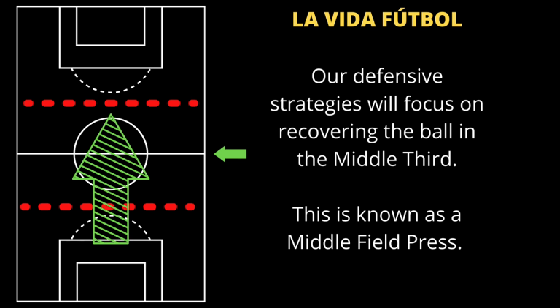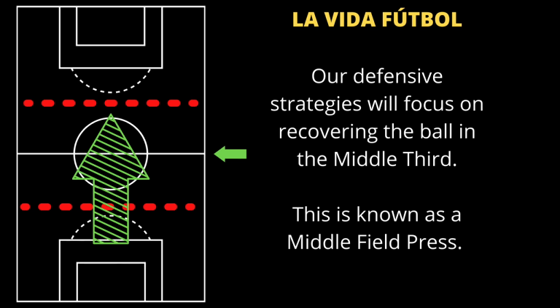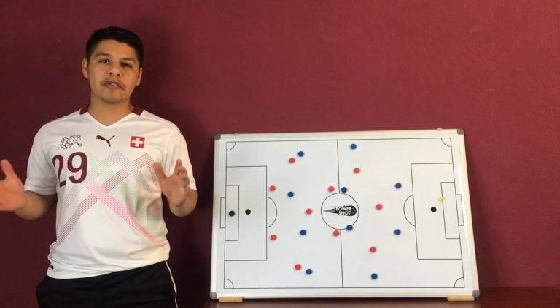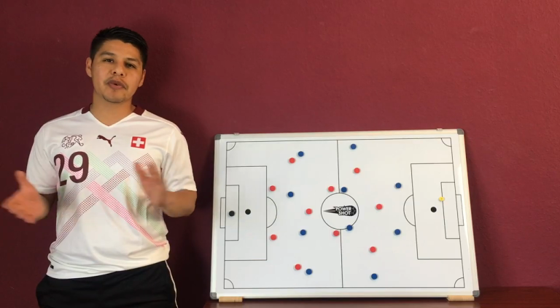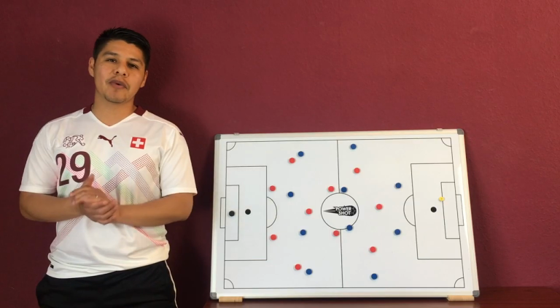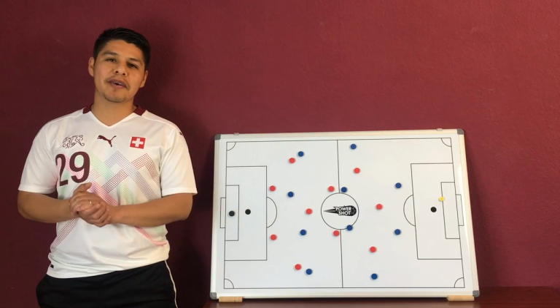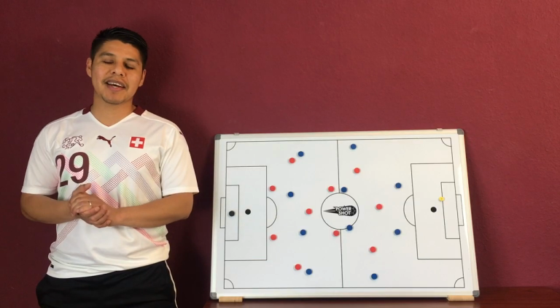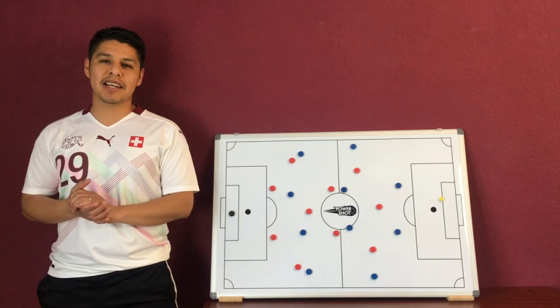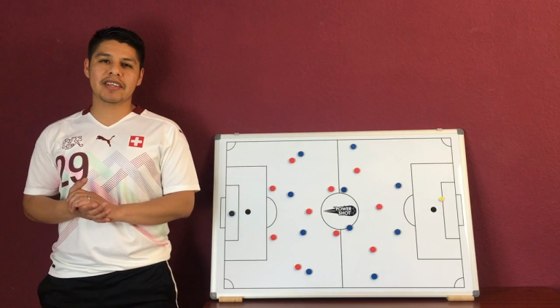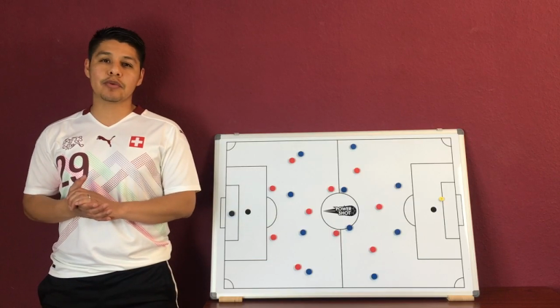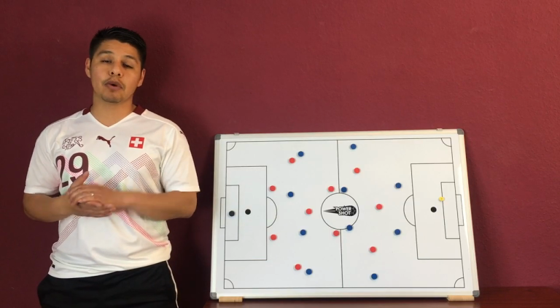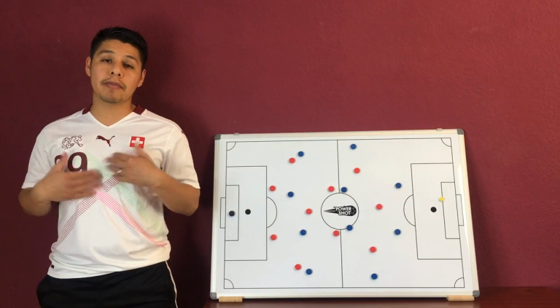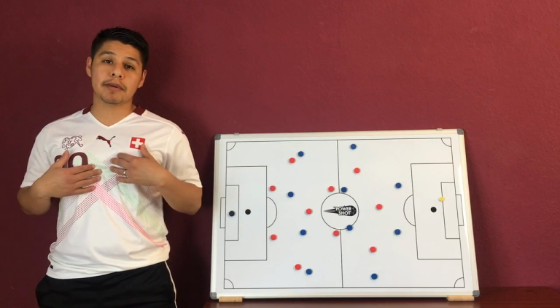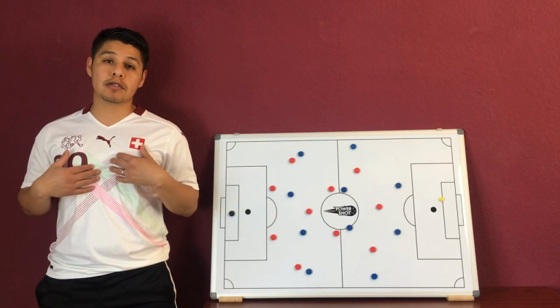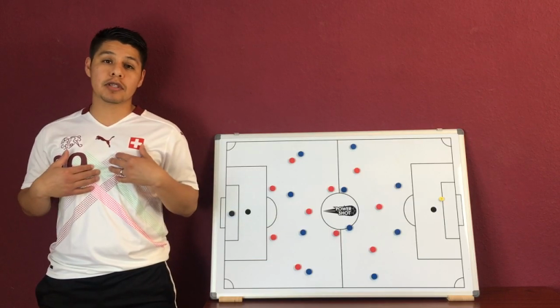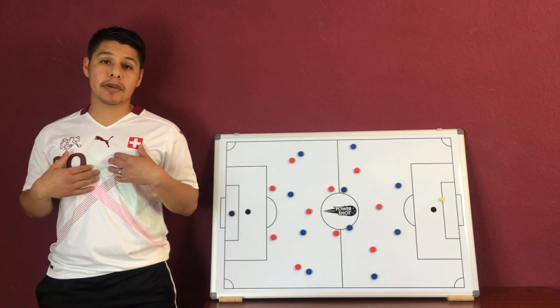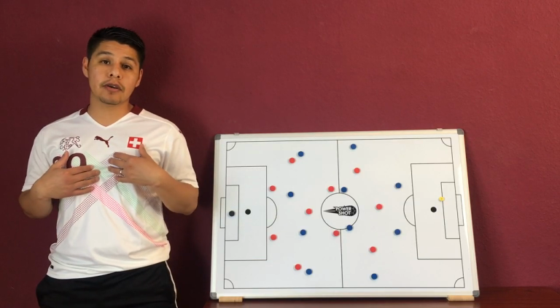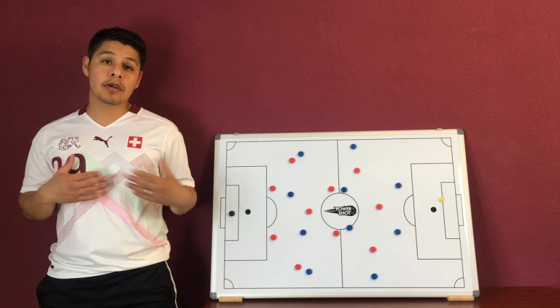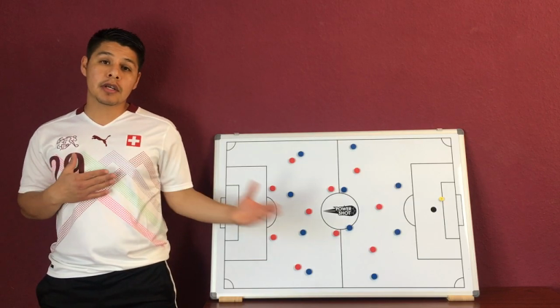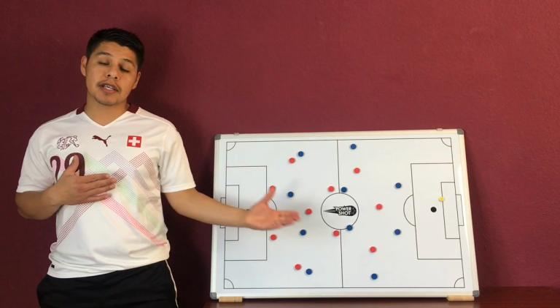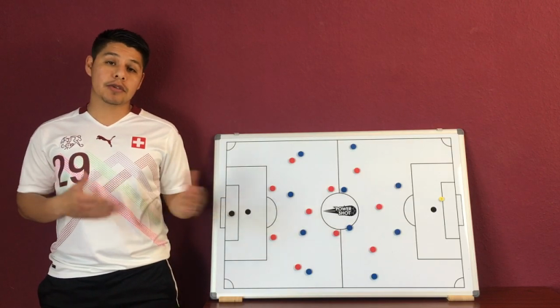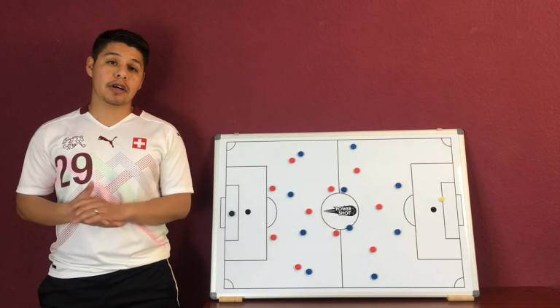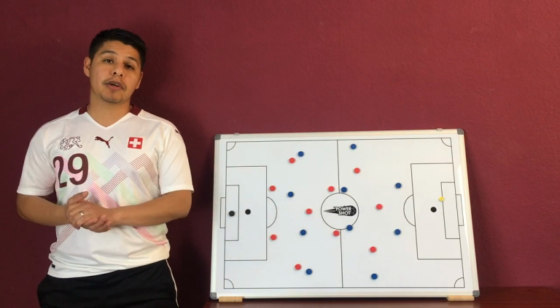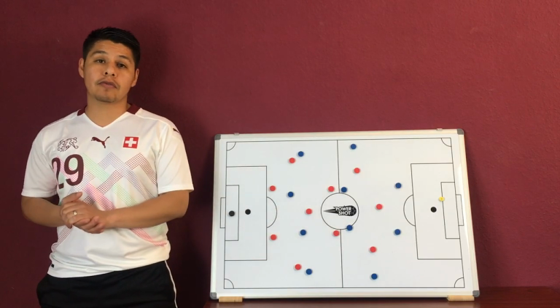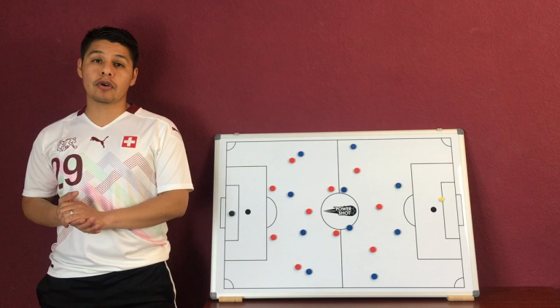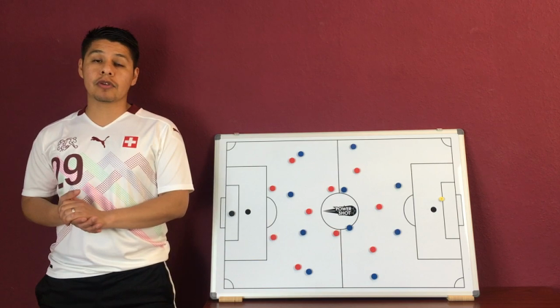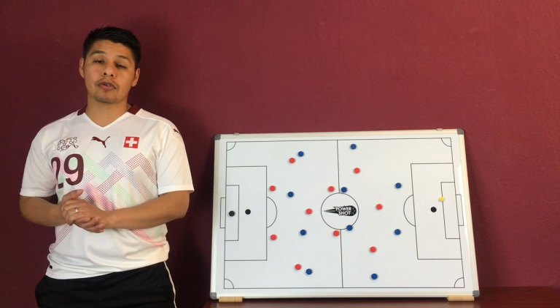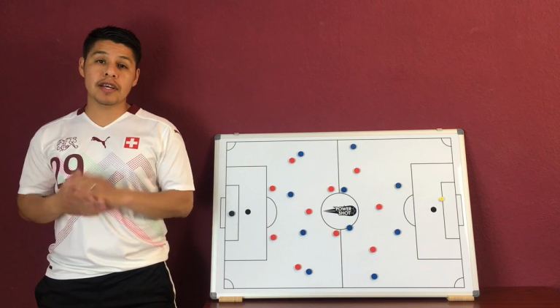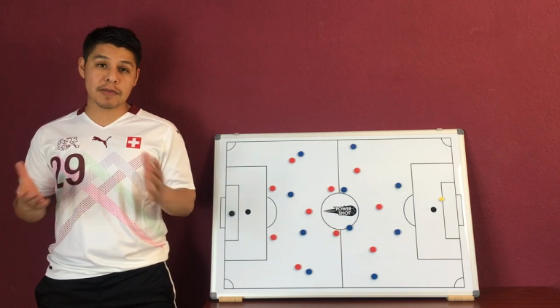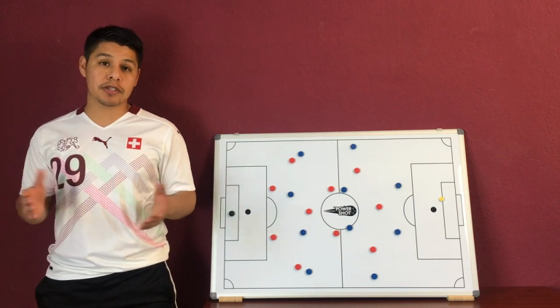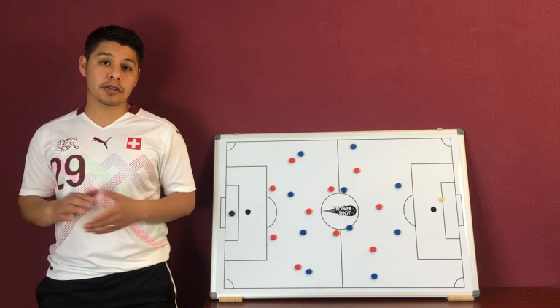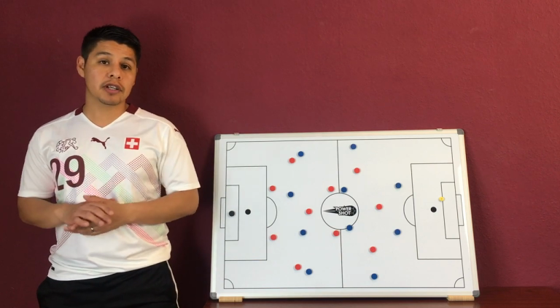Hello everyone and welcome back to La Vida Futbol. My name is Luis Laureano. Today we're talking about the 4-3-3 as mentioned earlier.